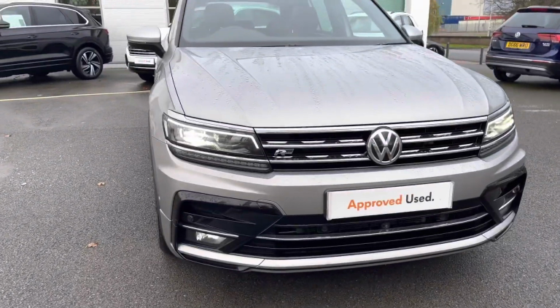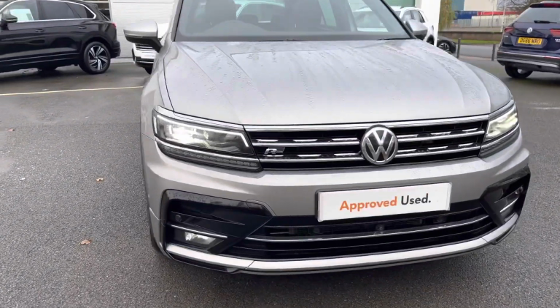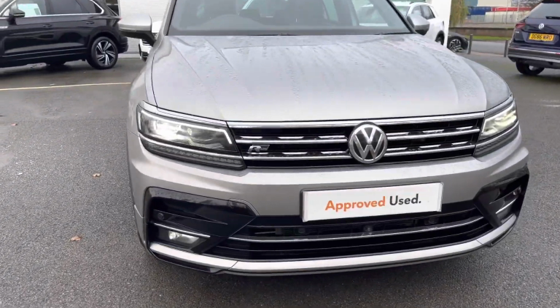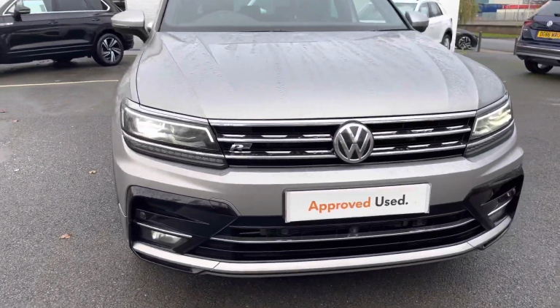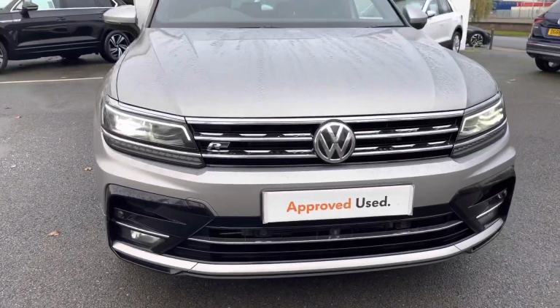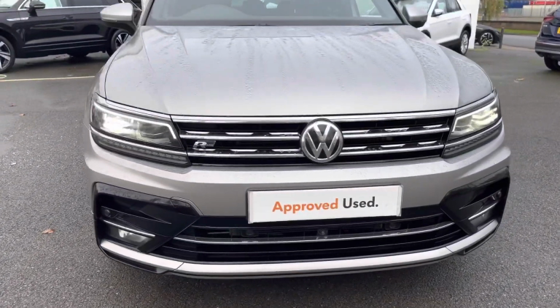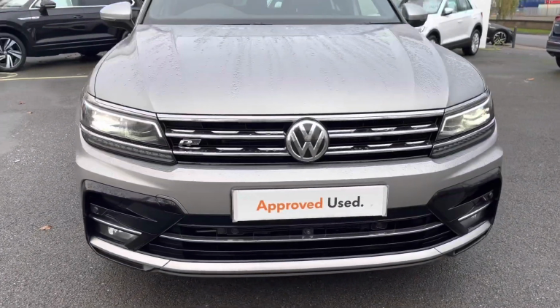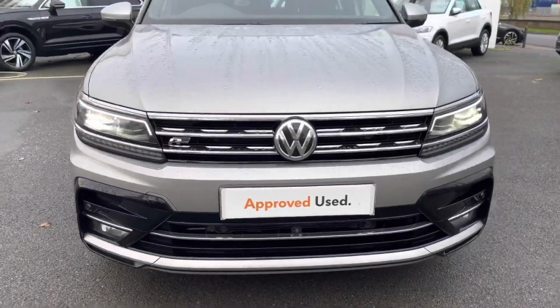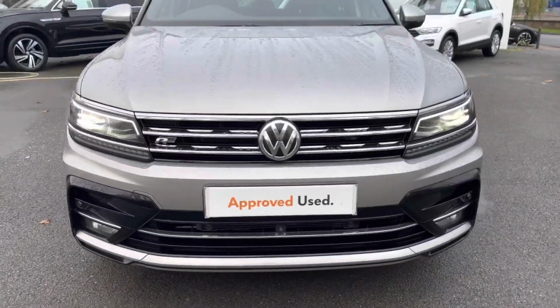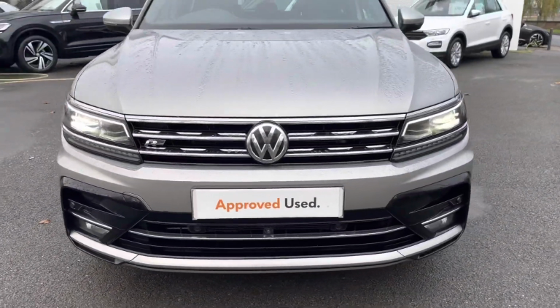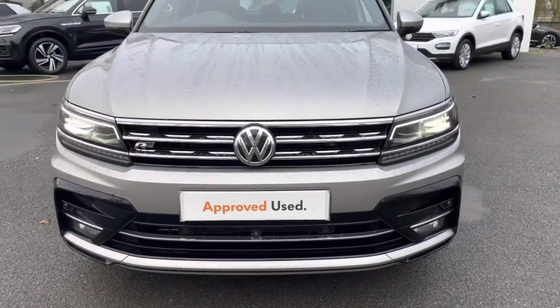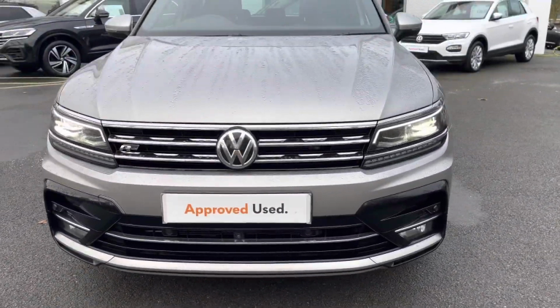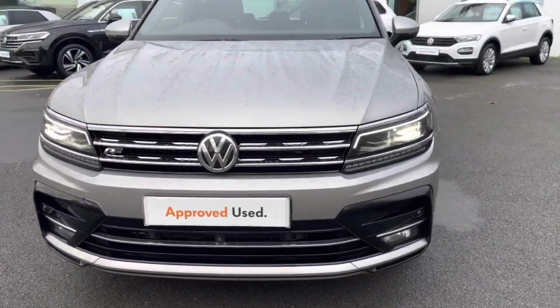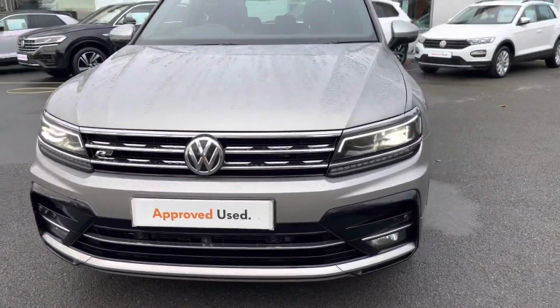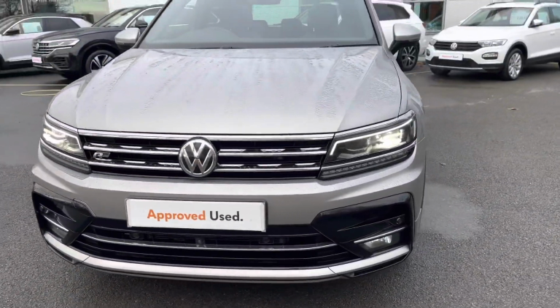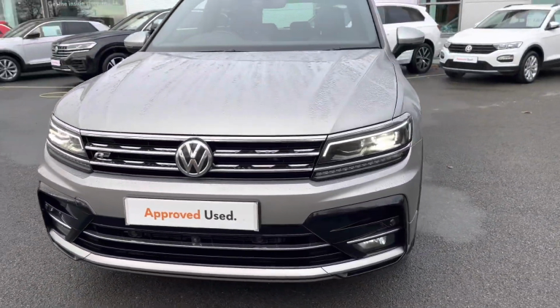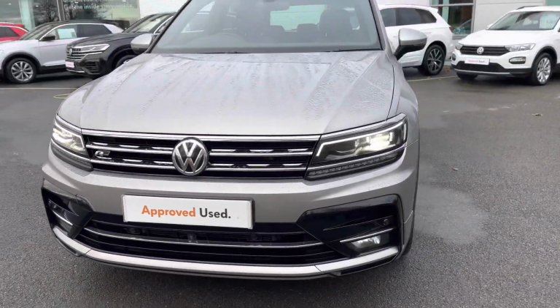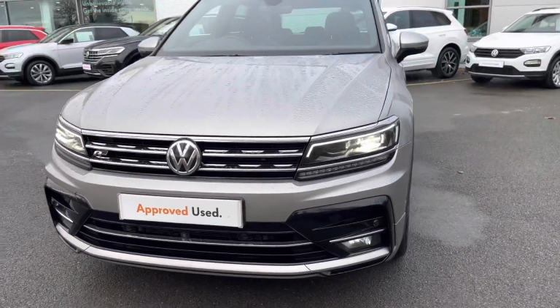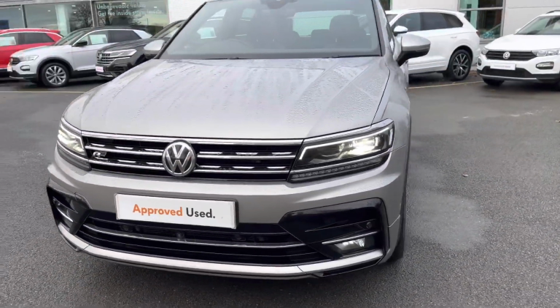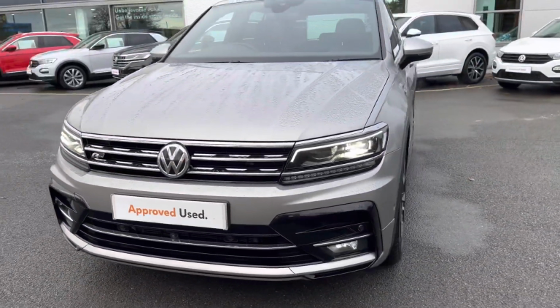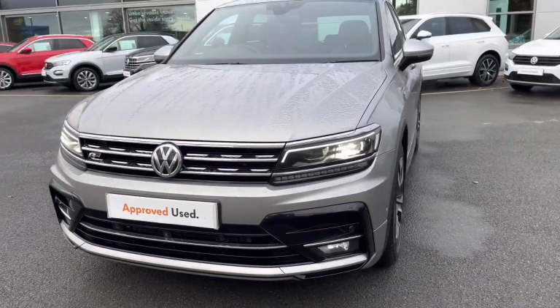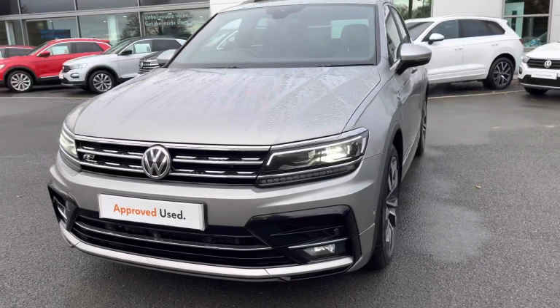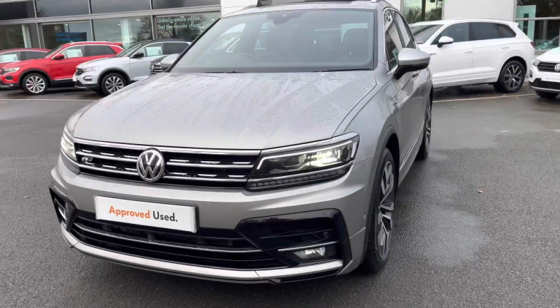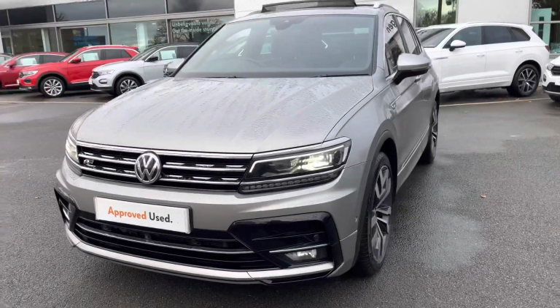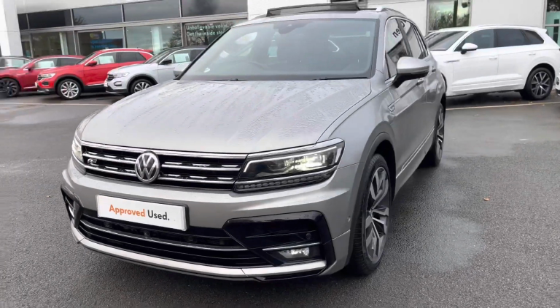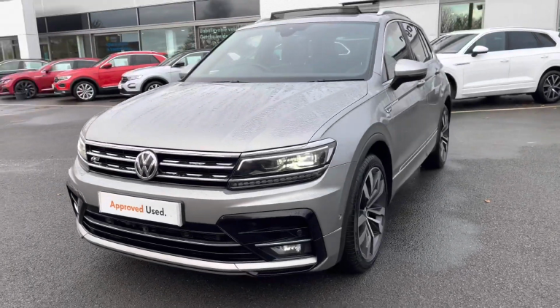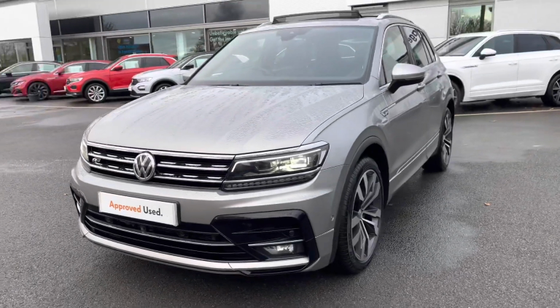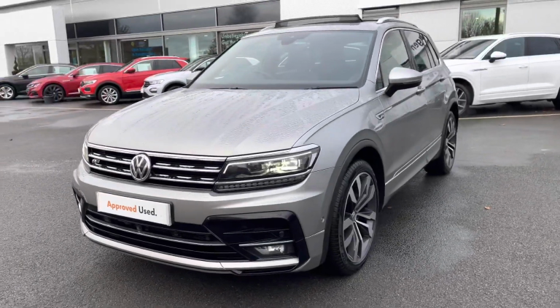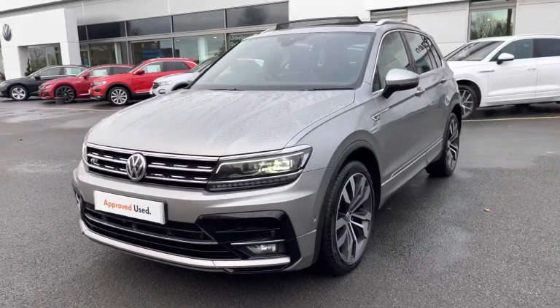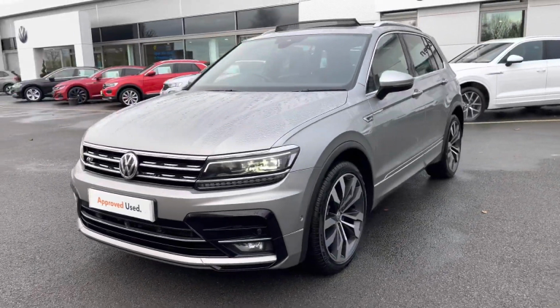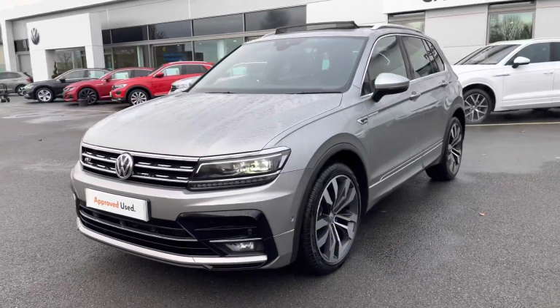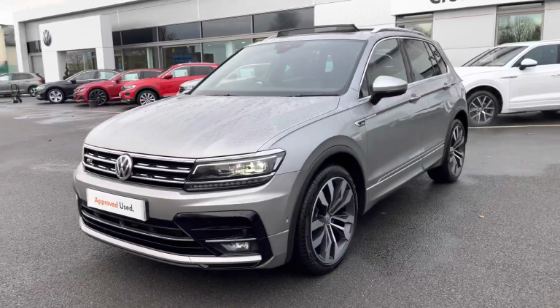Part of the Approved Used scheme, you've got your two years warranty, two years roadside assistance, two years MOT cover and much more.